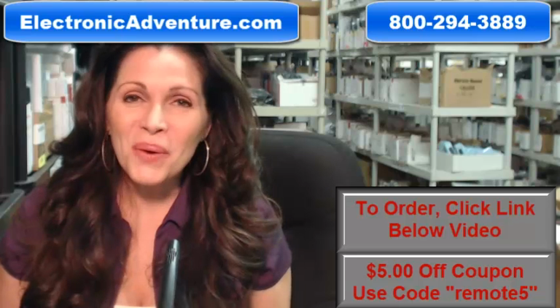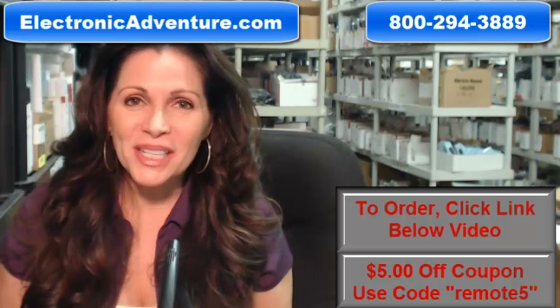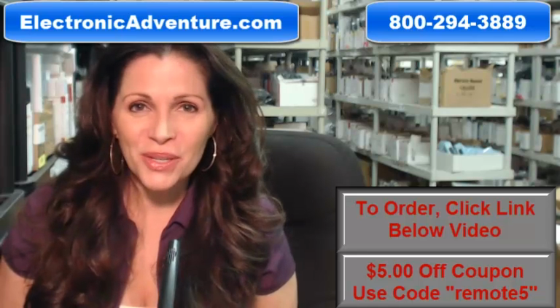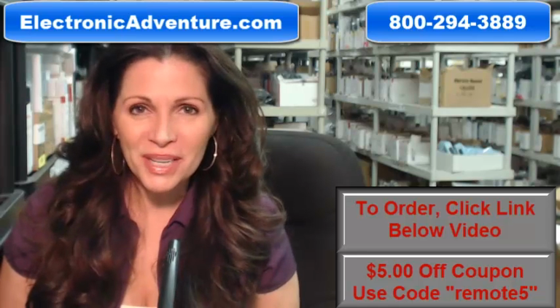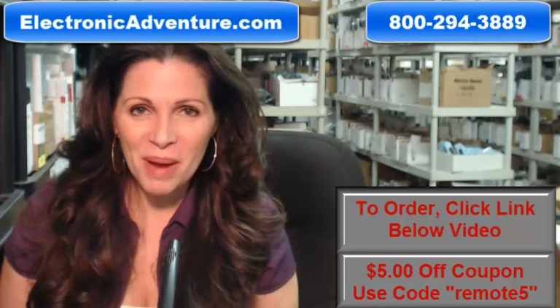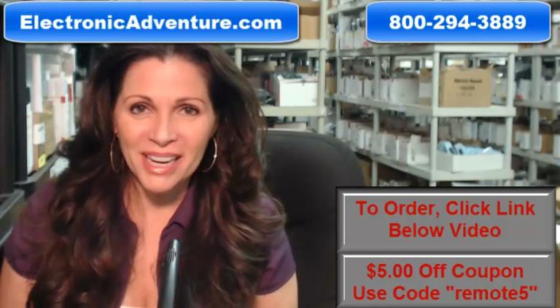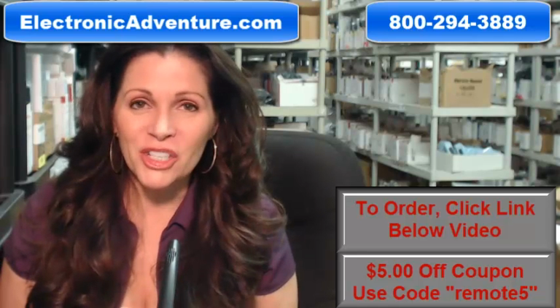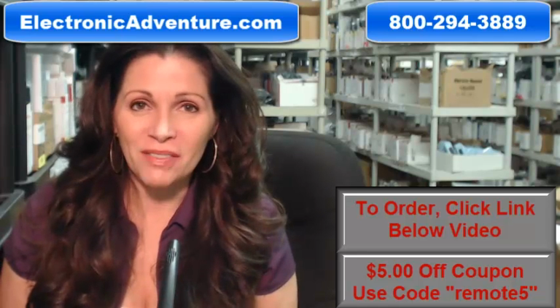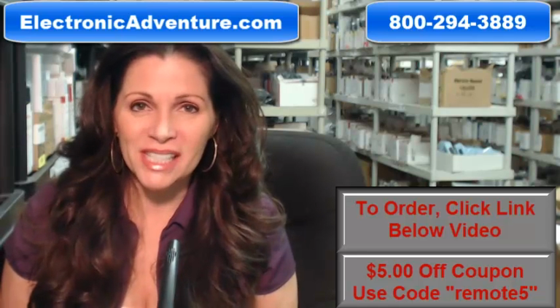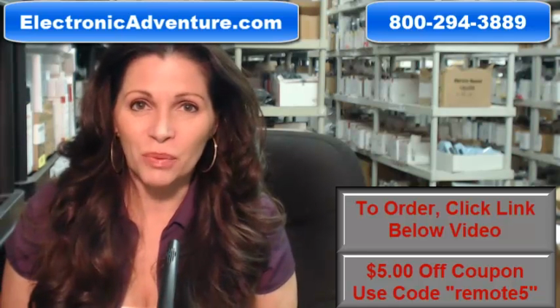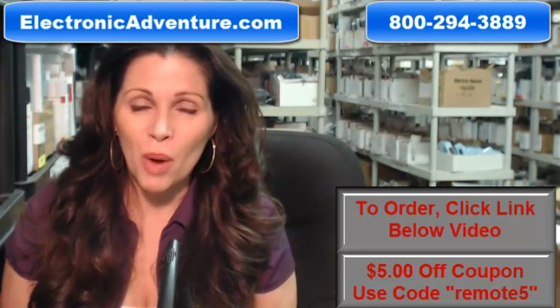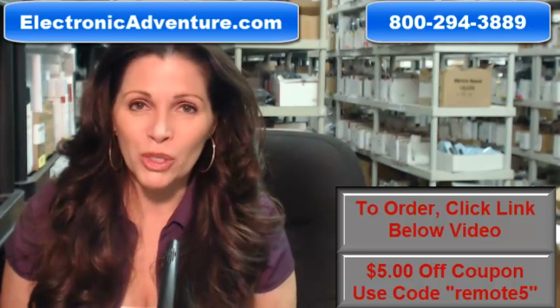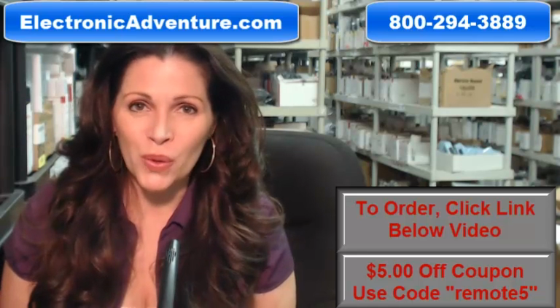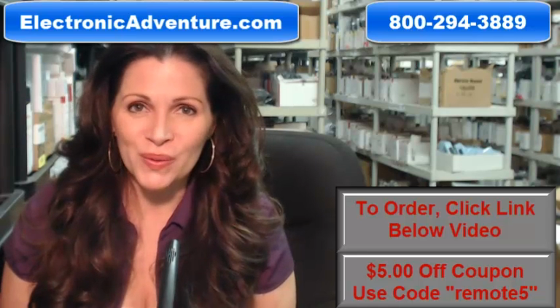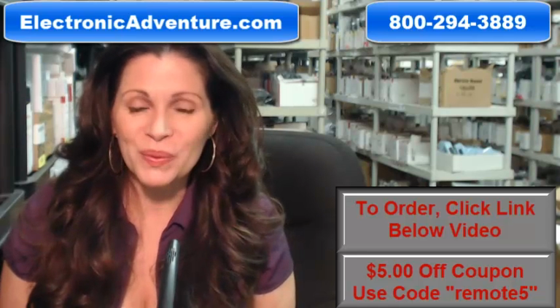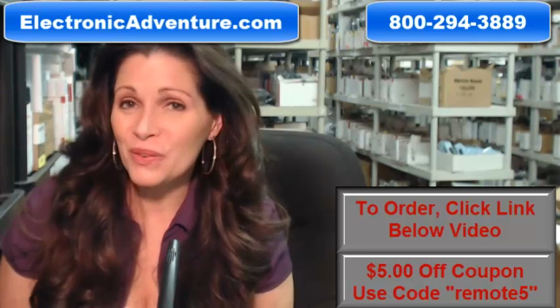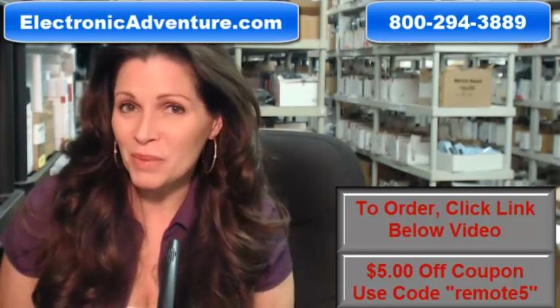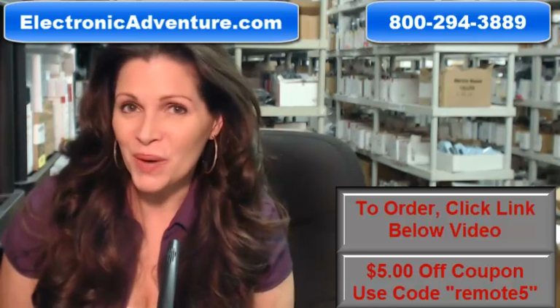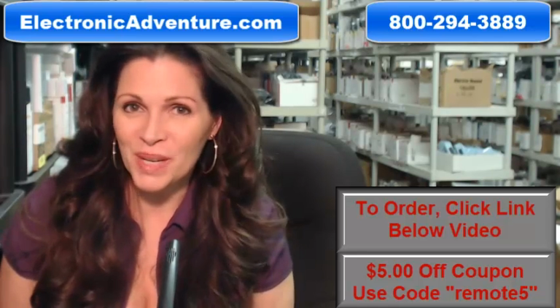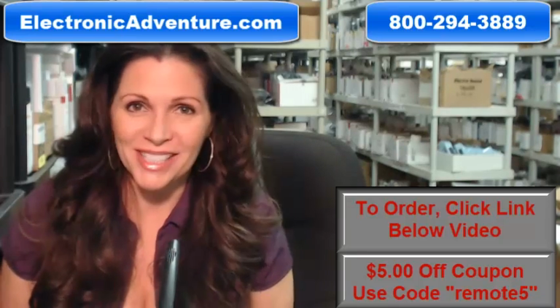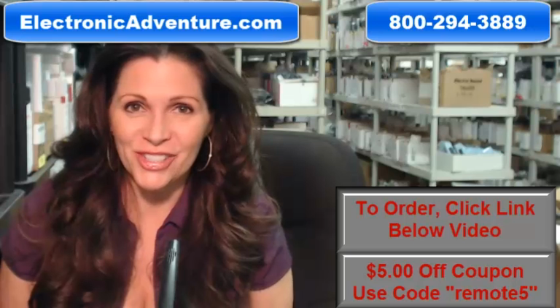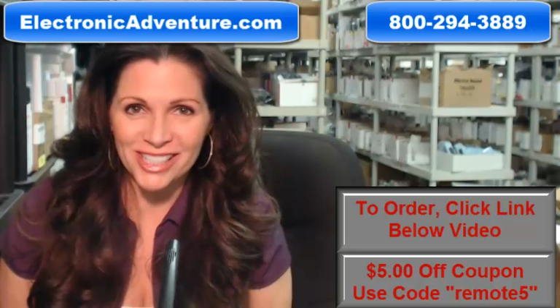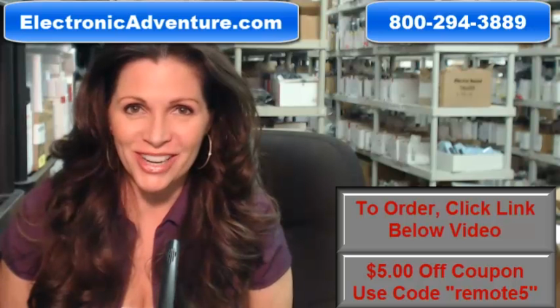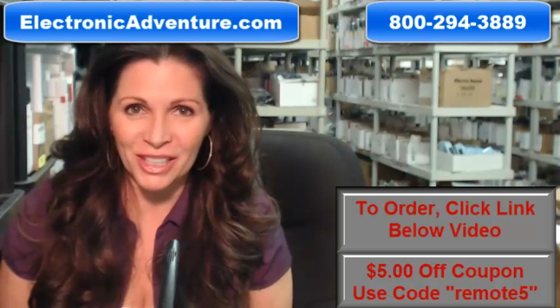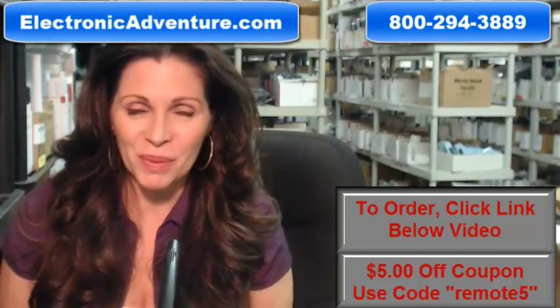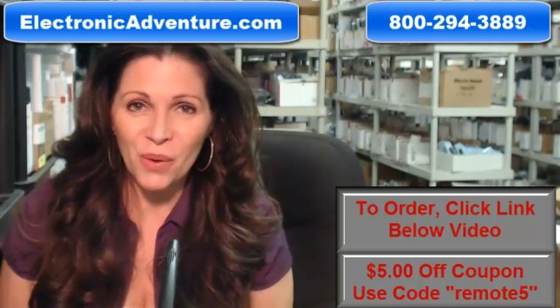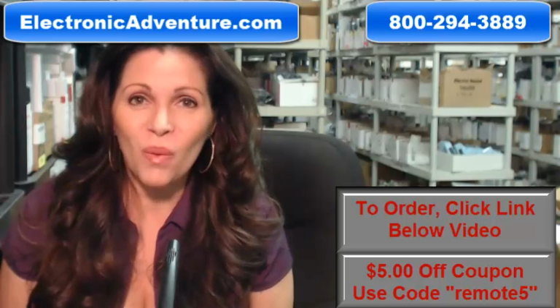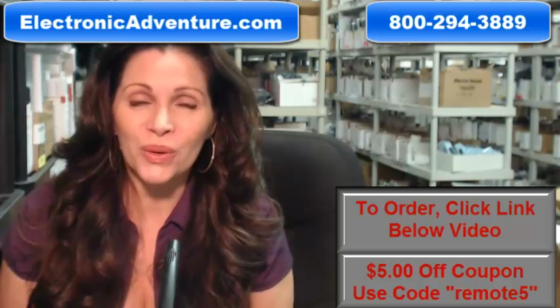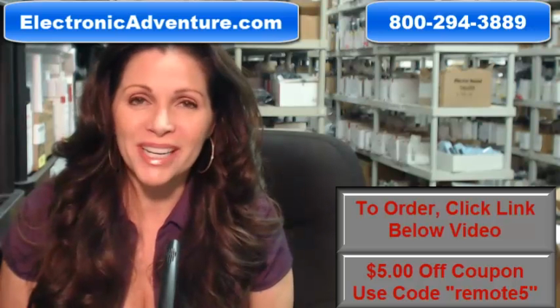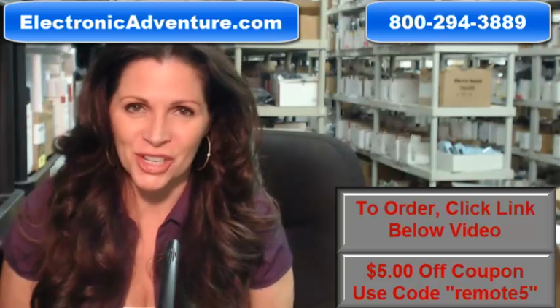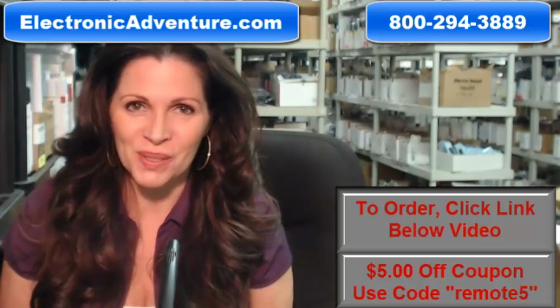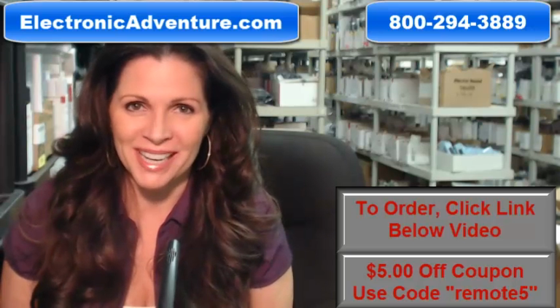Okay, so you need to buy a JVC remote control. Well, you've come to the right place. Just click on the link below, order it, it ships today.